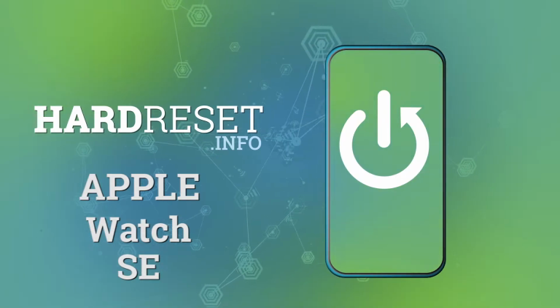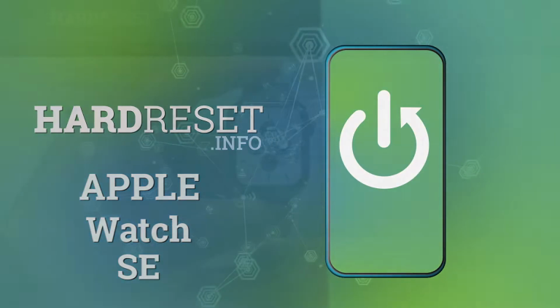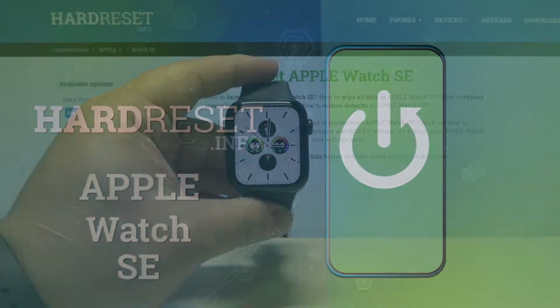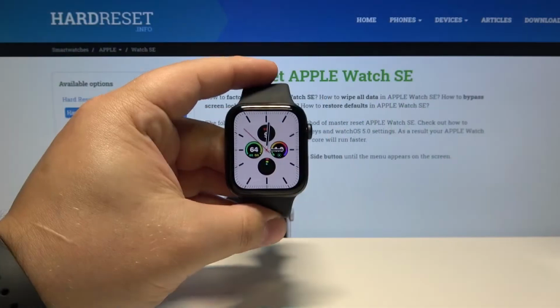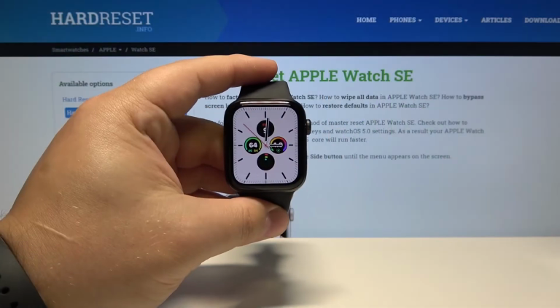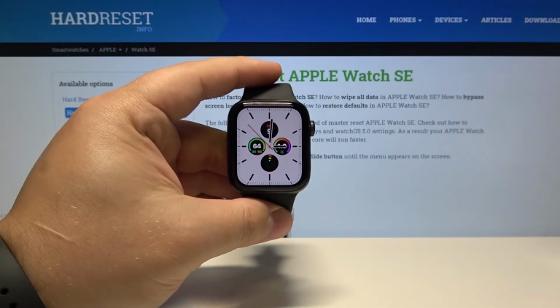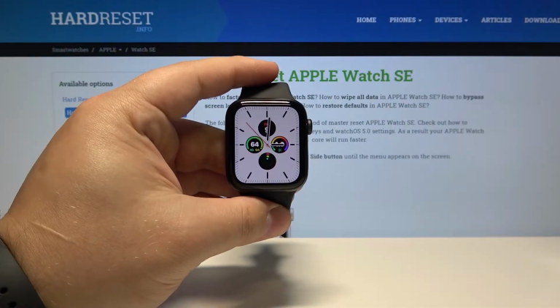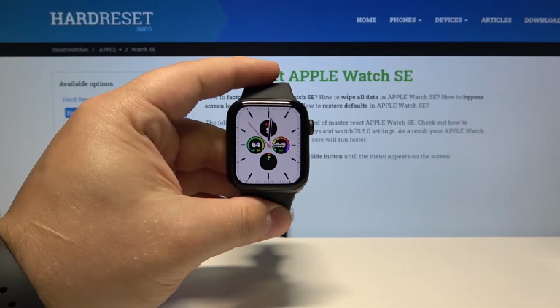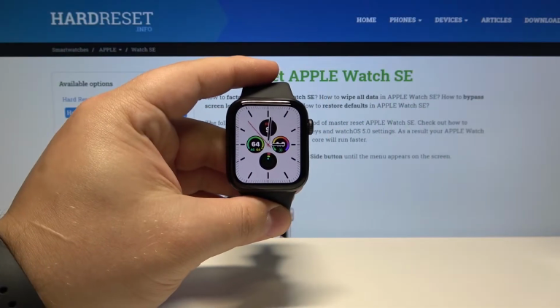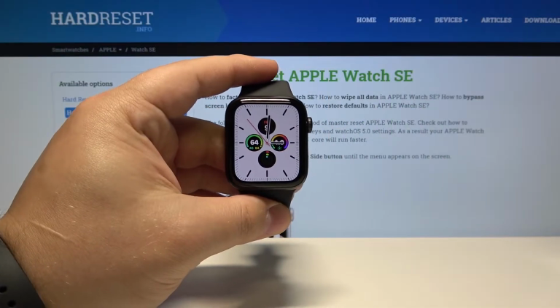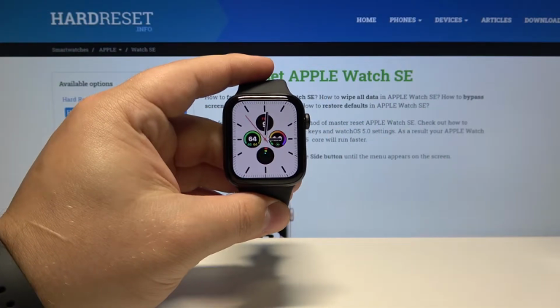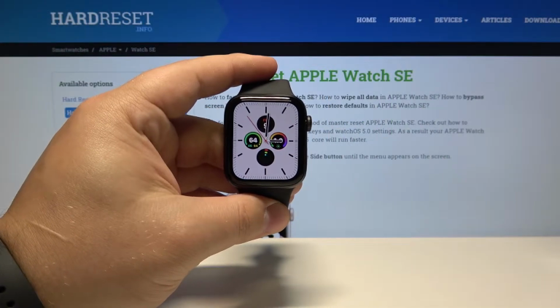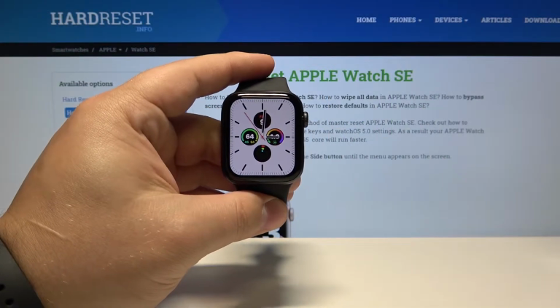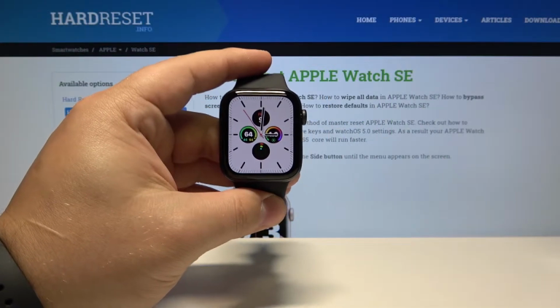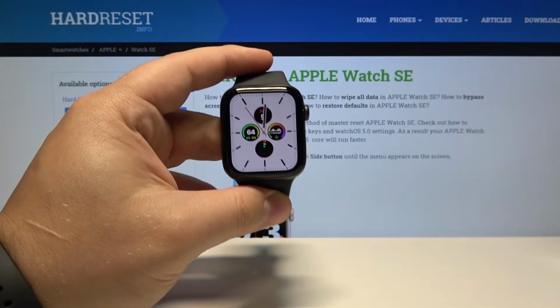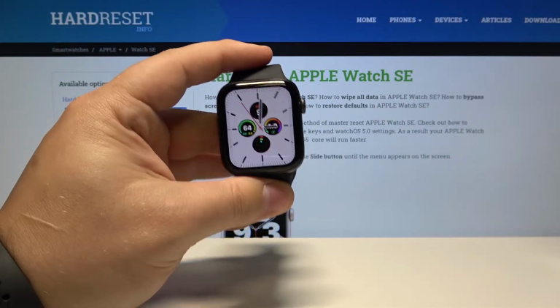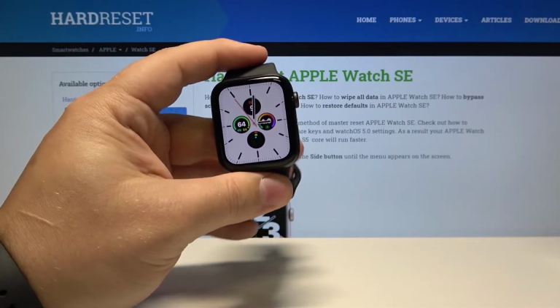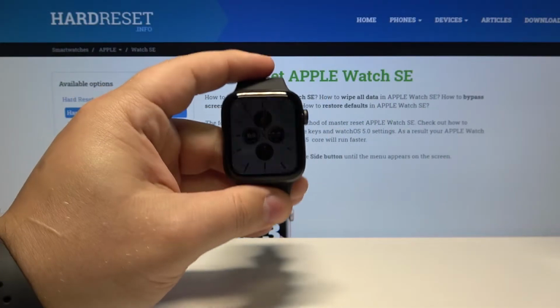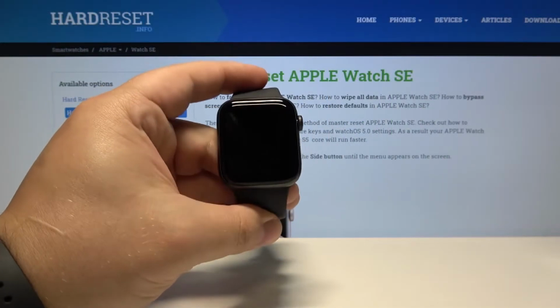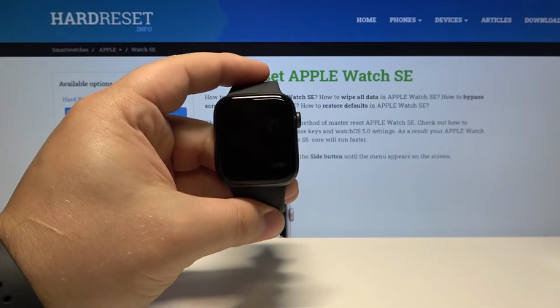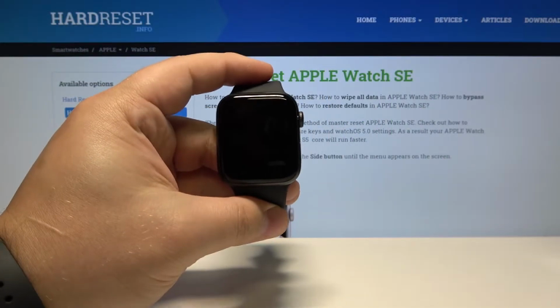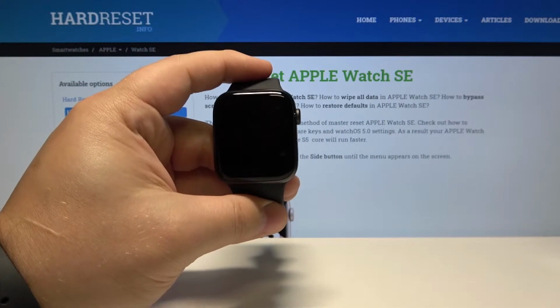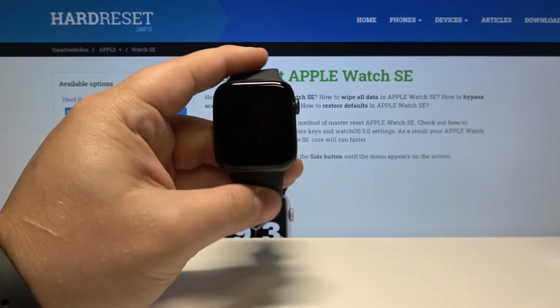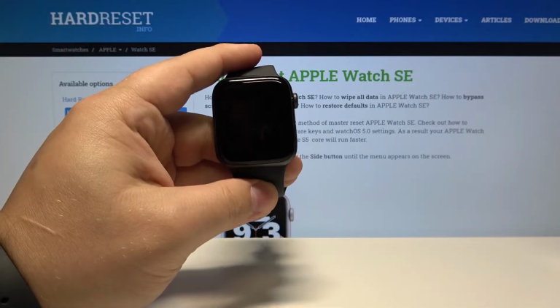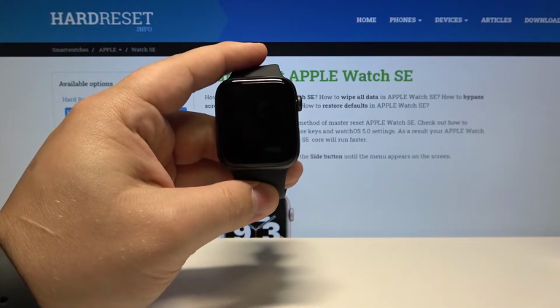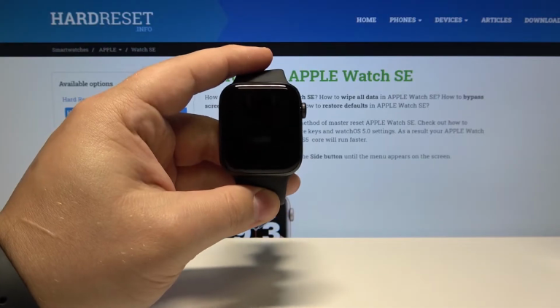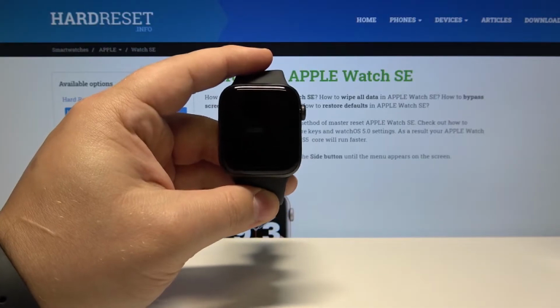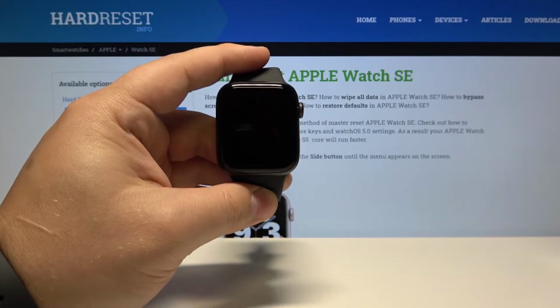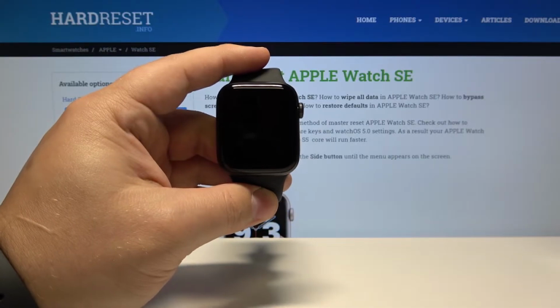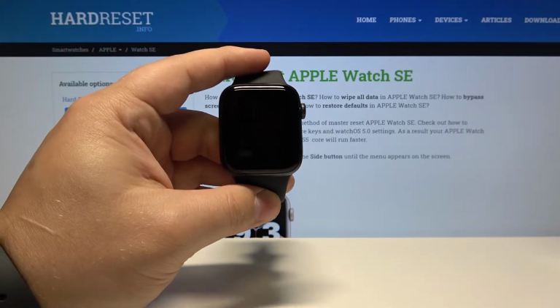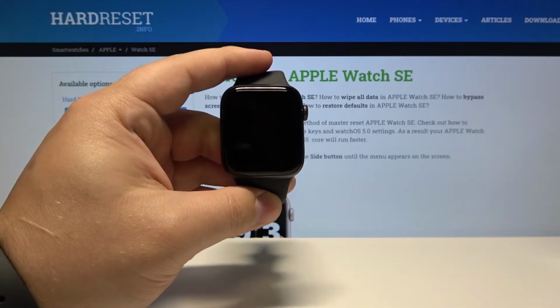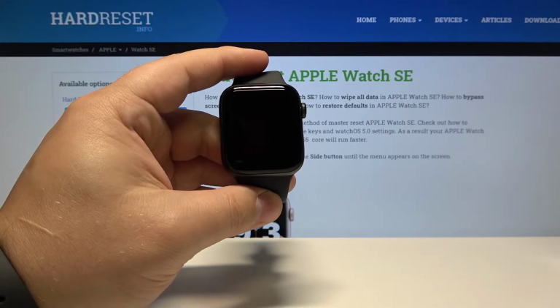Hello, Infronomi. I have Apple Watch SE and I'm going to show you how to enable the silent mode on this device.